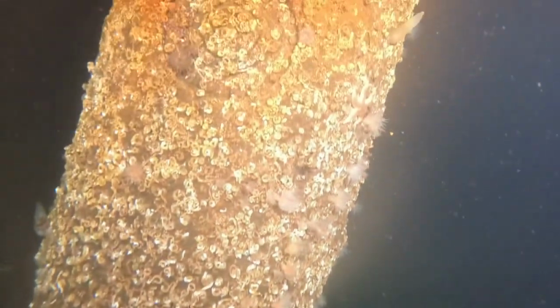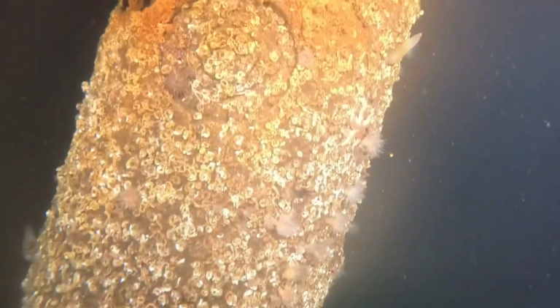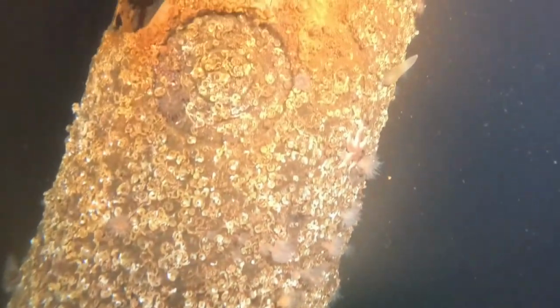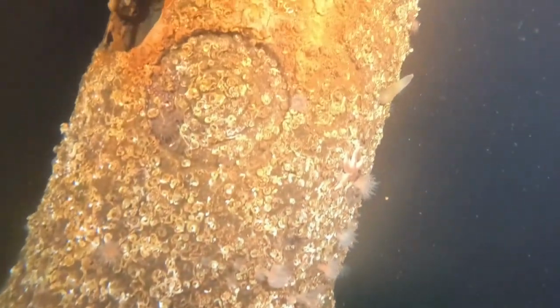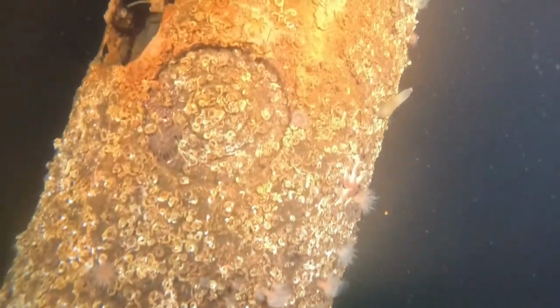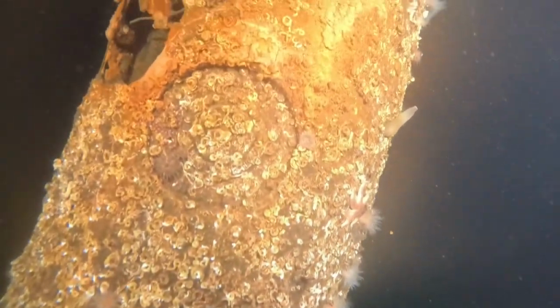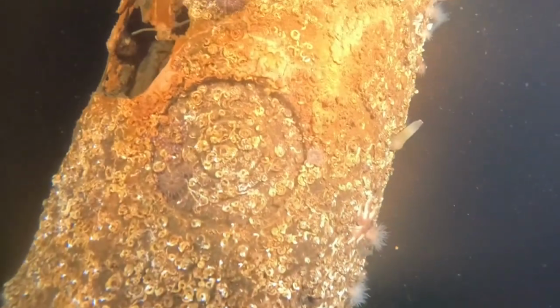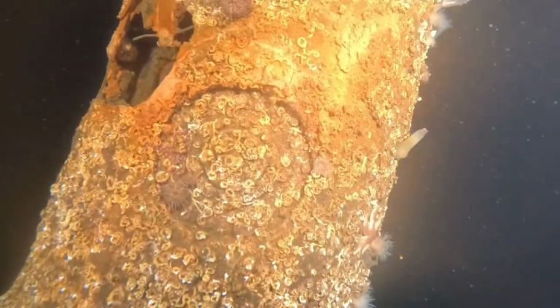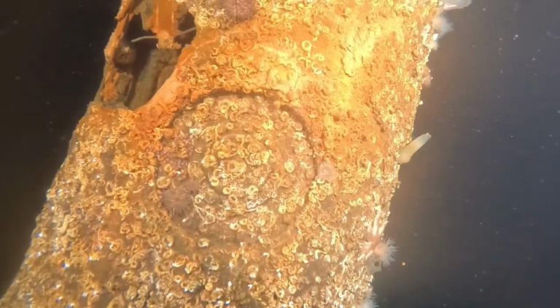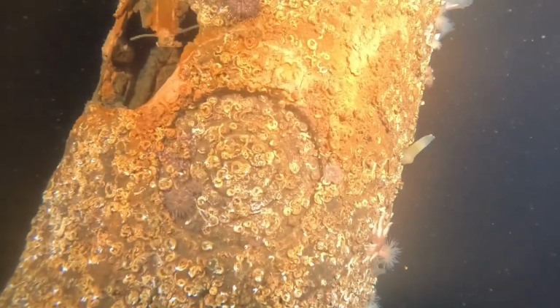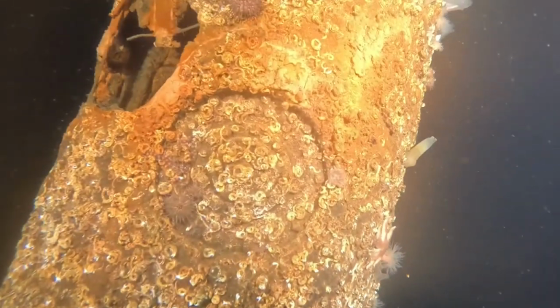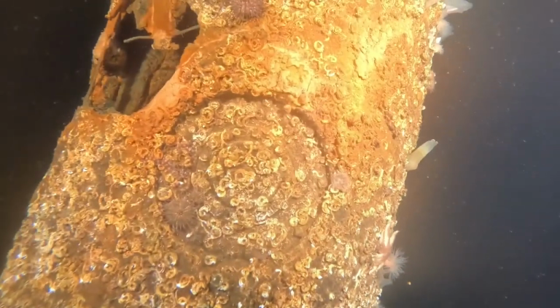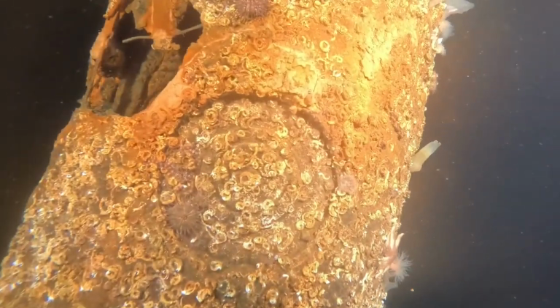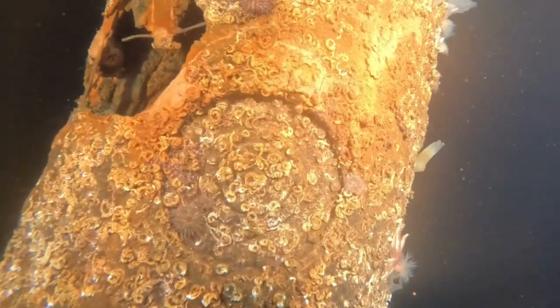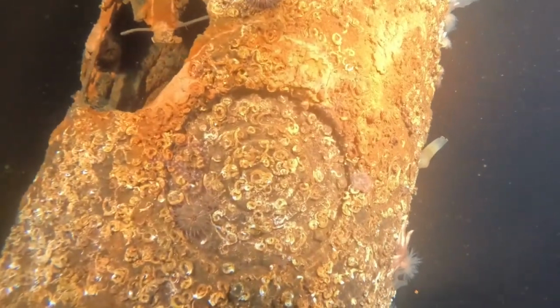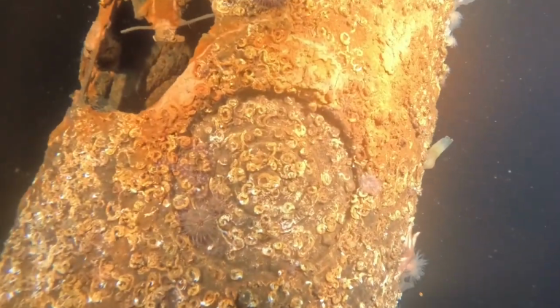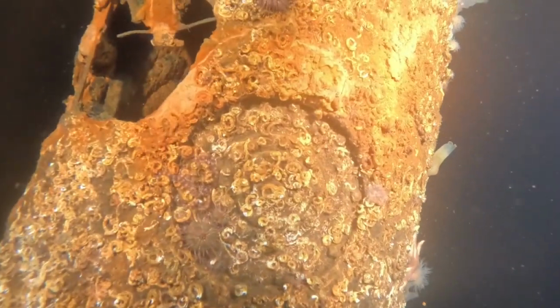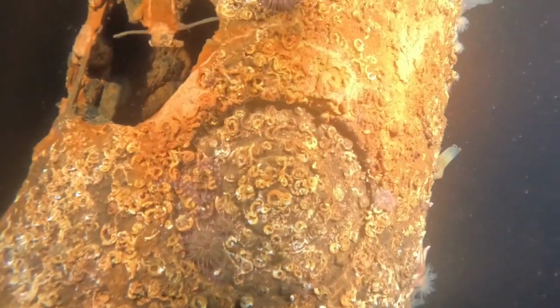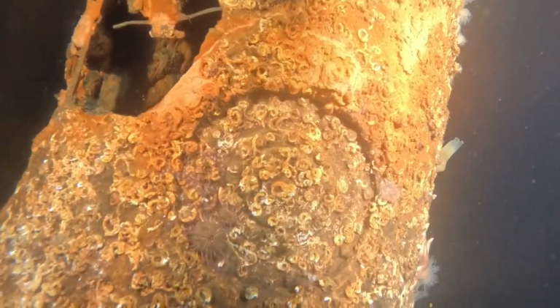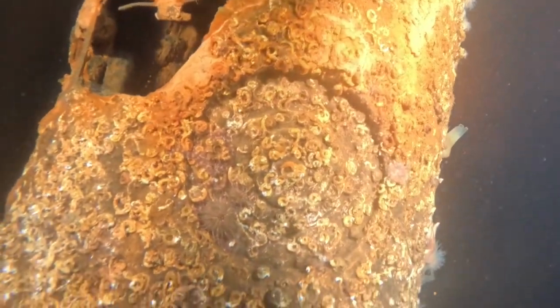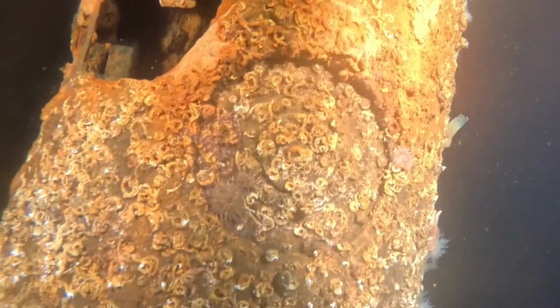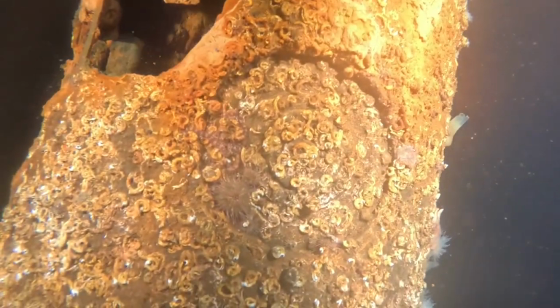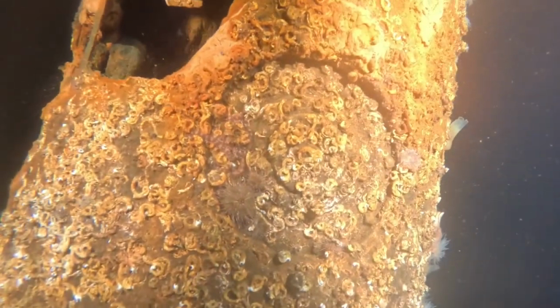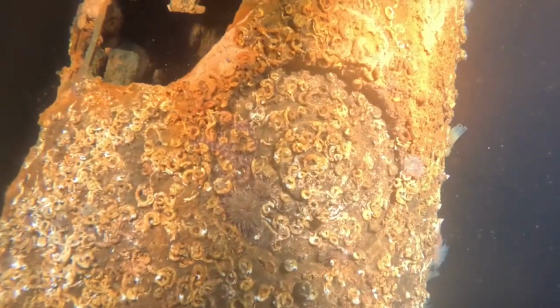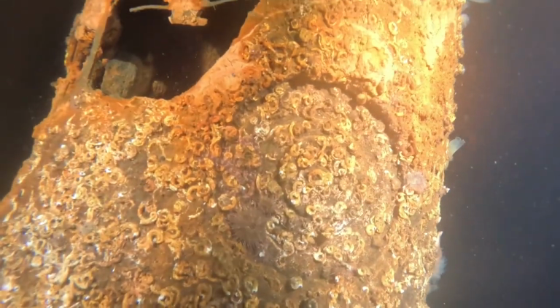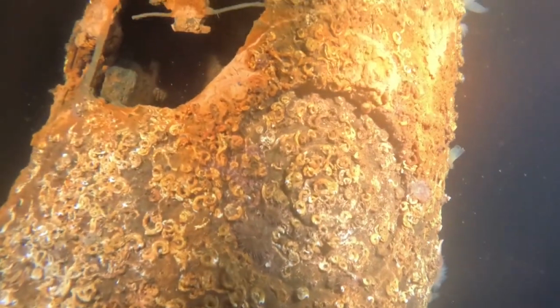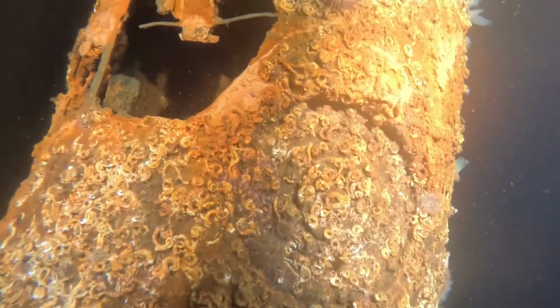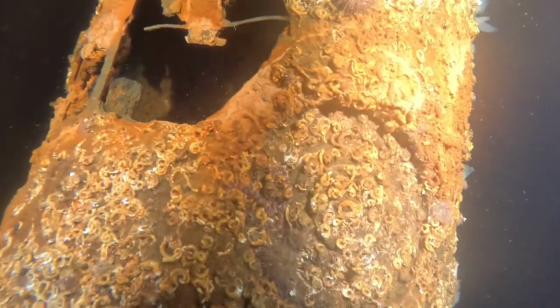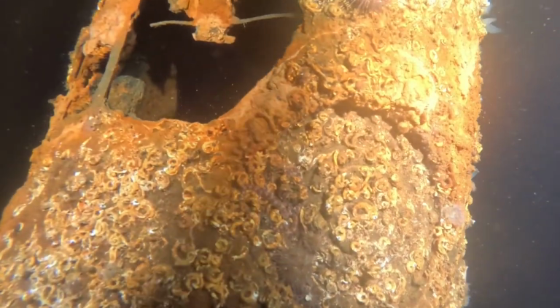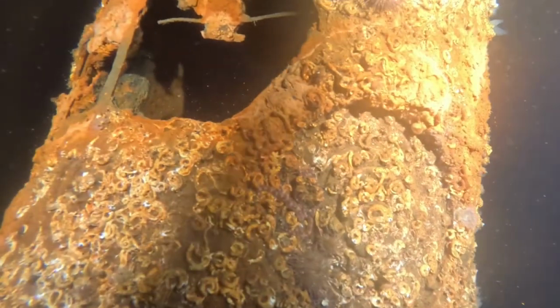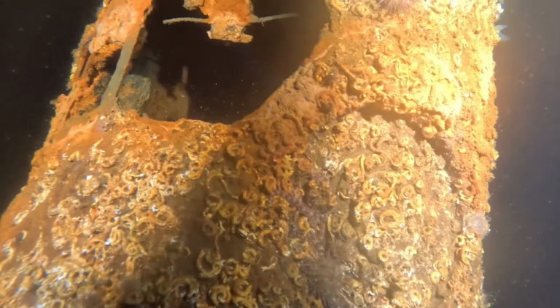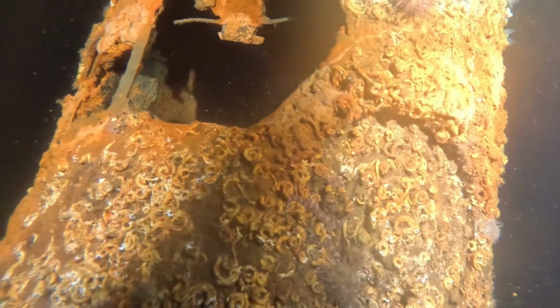You can see a lot of crustaceans on this torpedo, along with anemones and sea squirts.